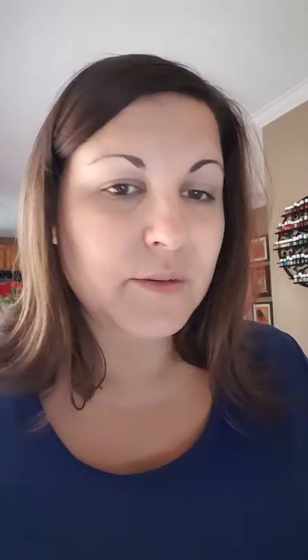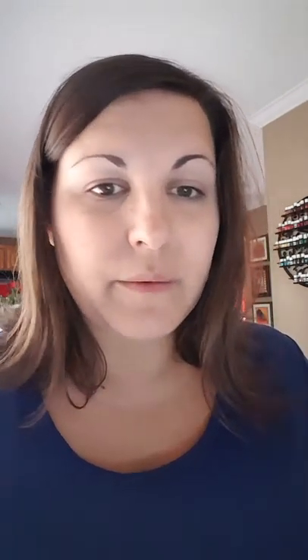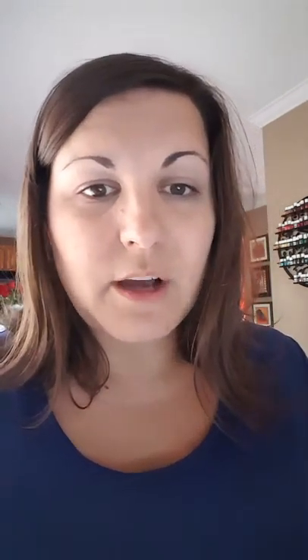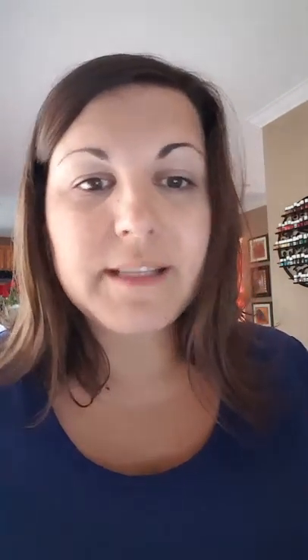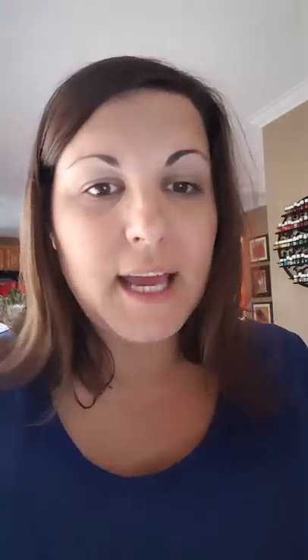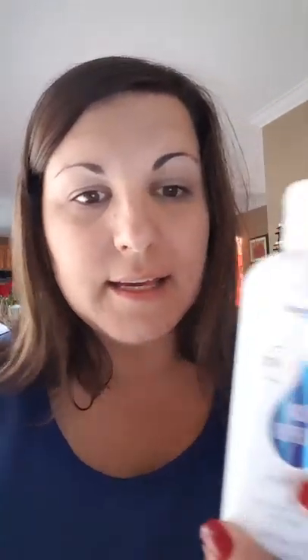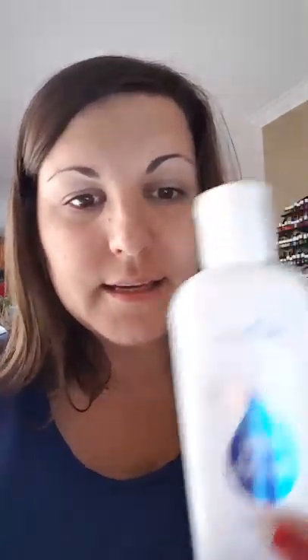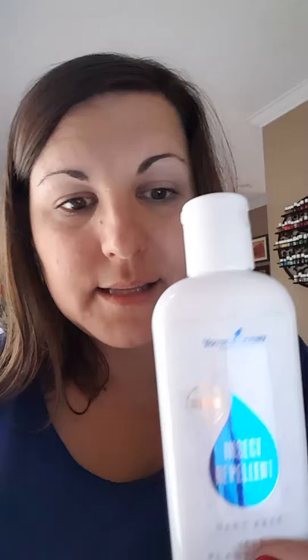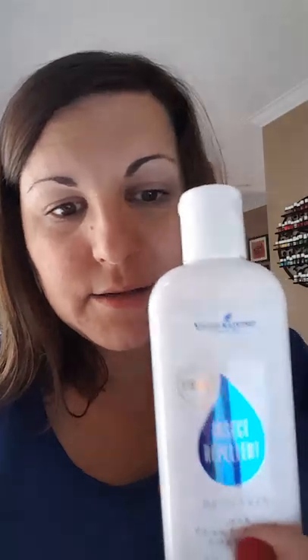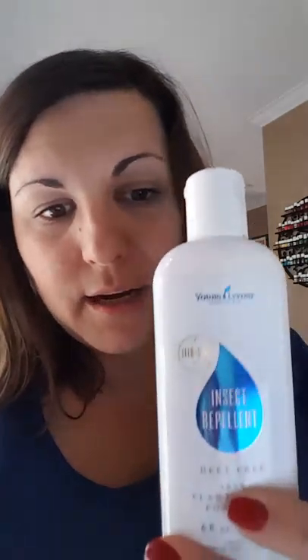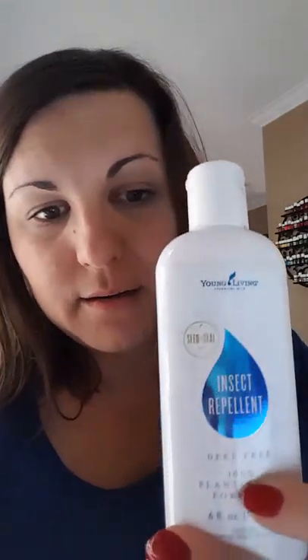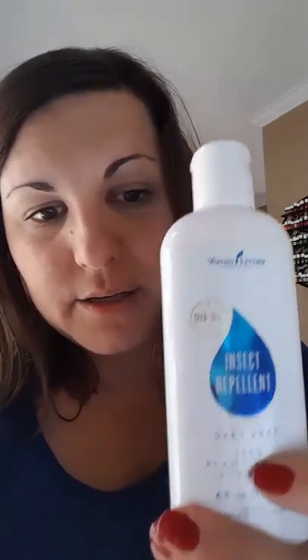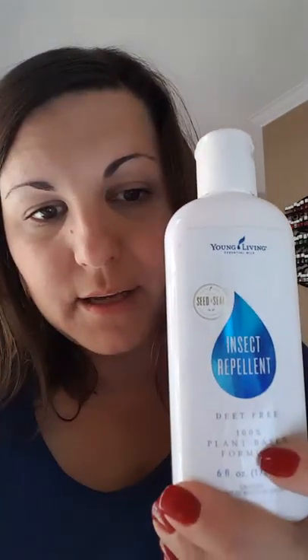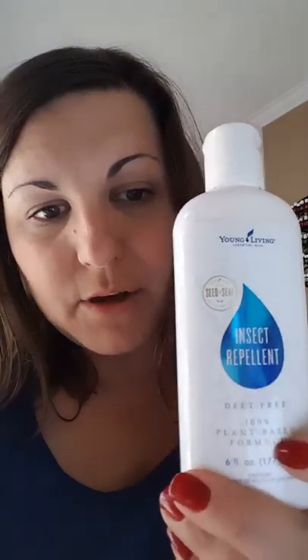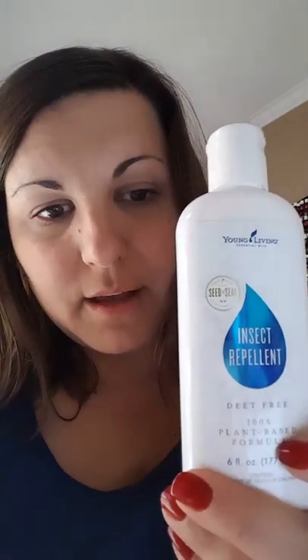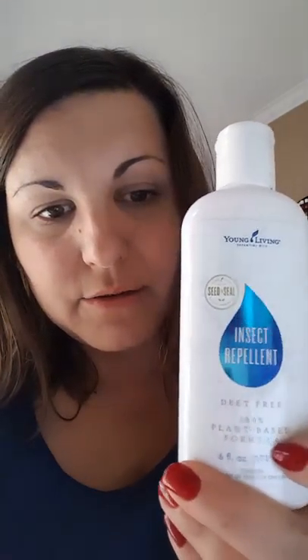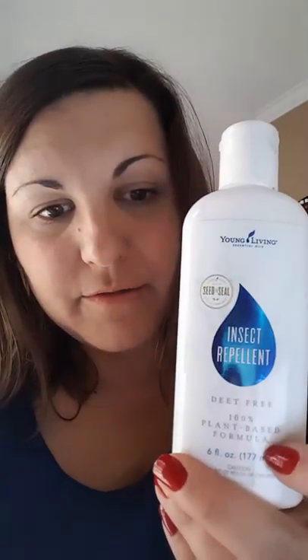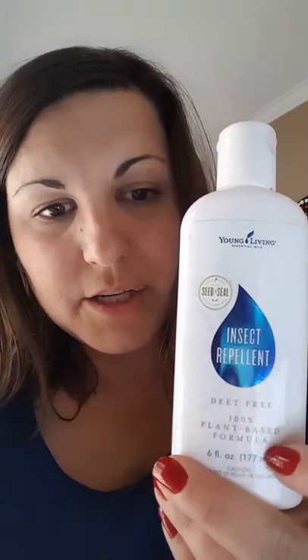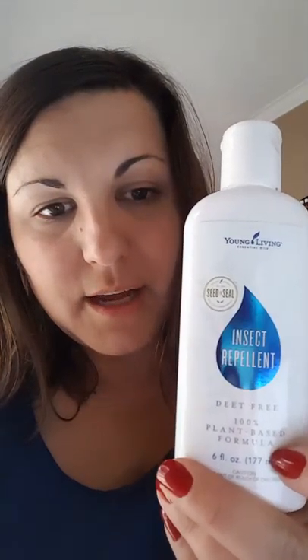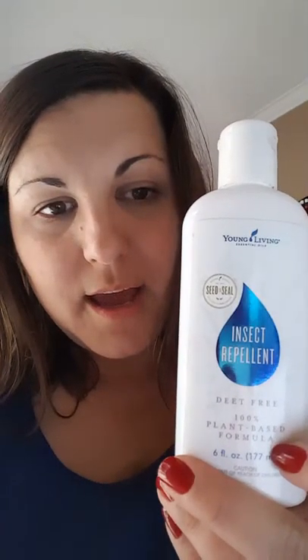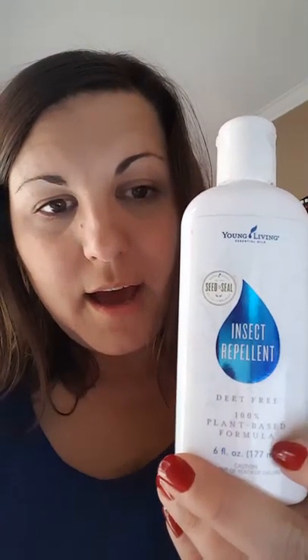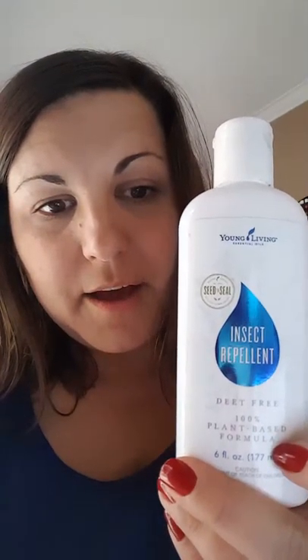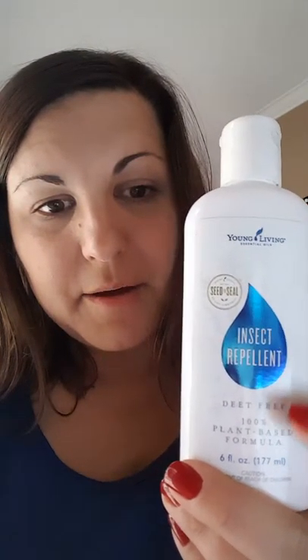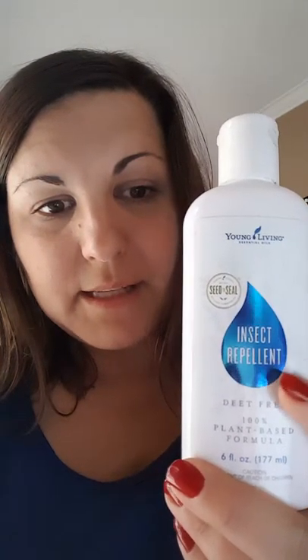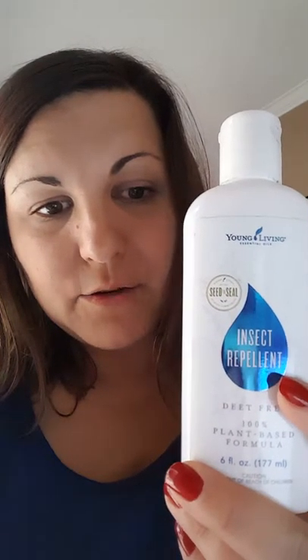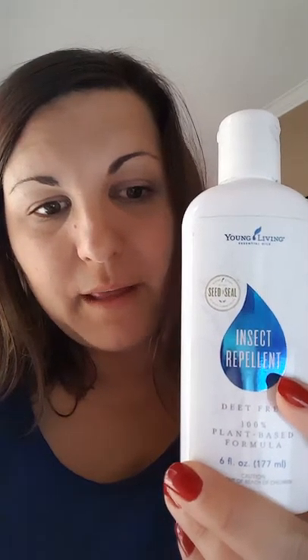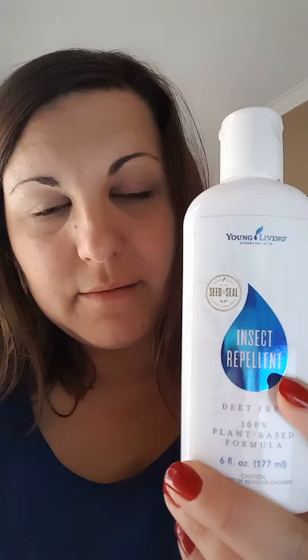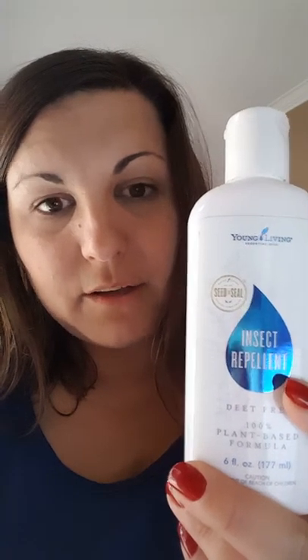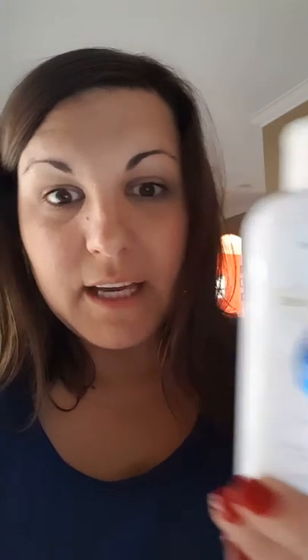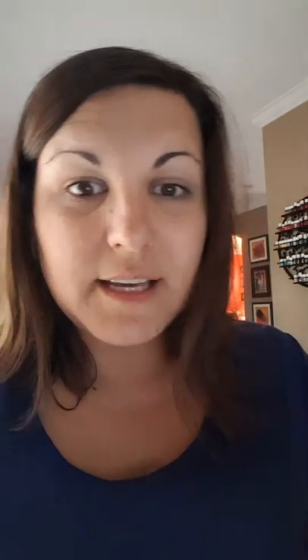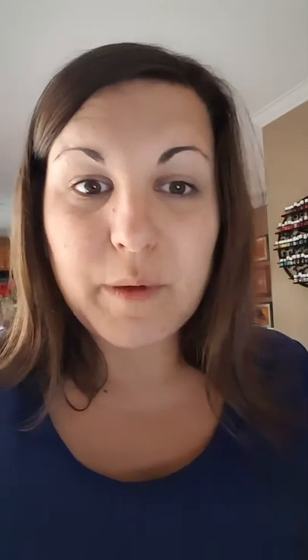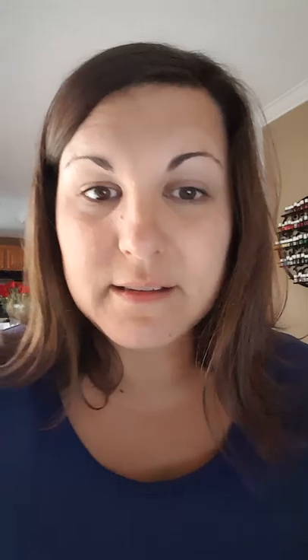So what I want to talk about today is this right here. Can you see? I'm sorry, I know there's a reflection. Insect repellent — Young Living insect repellent.